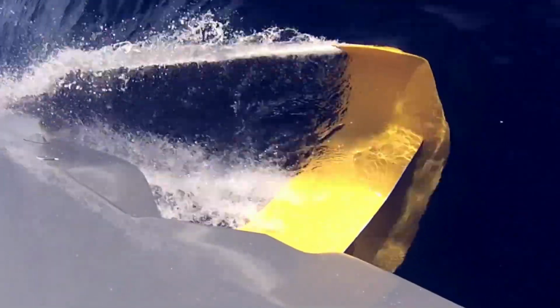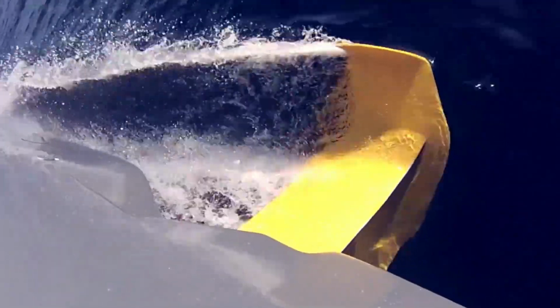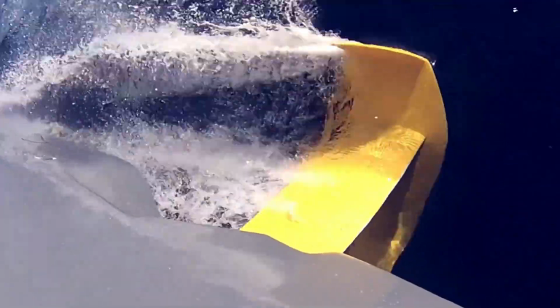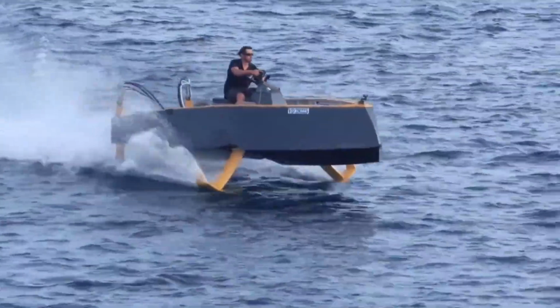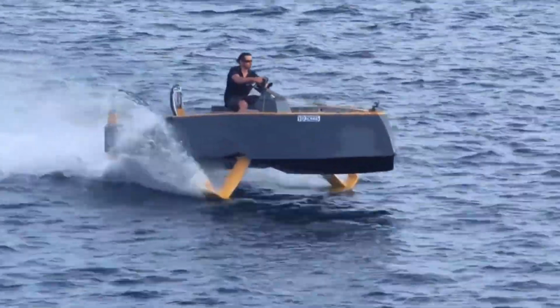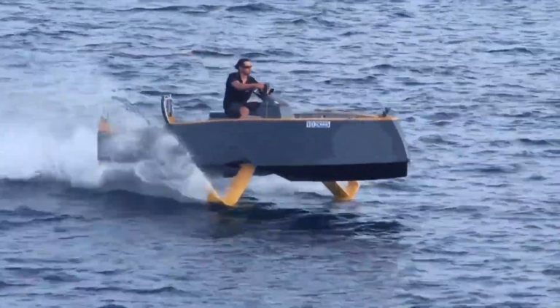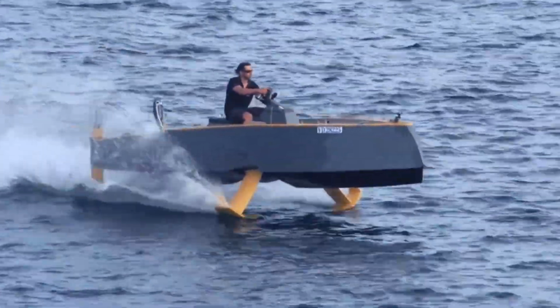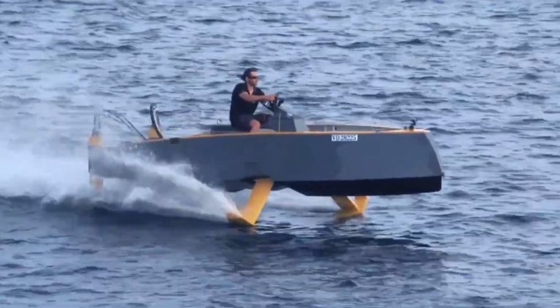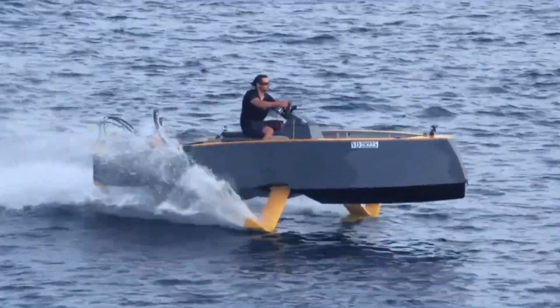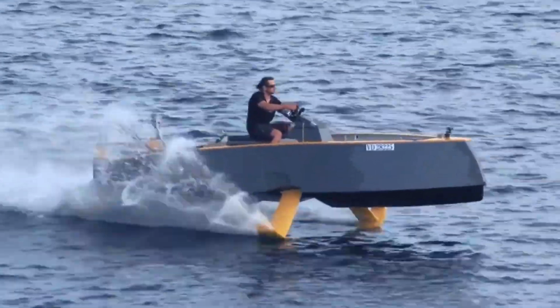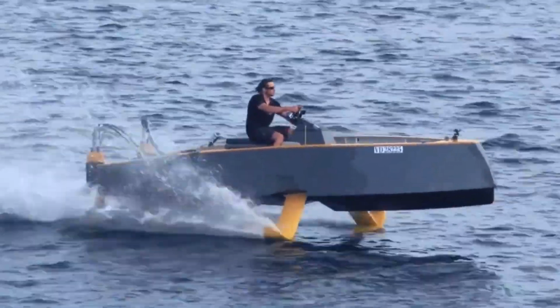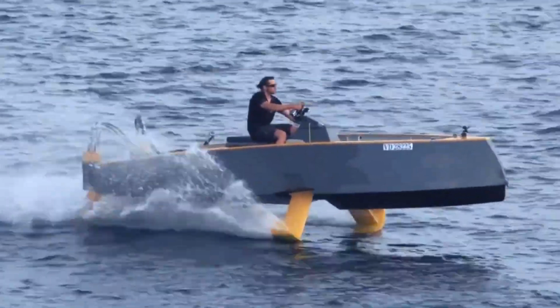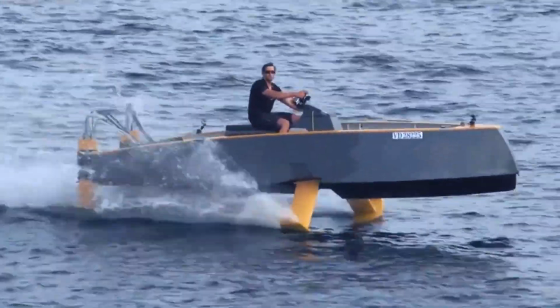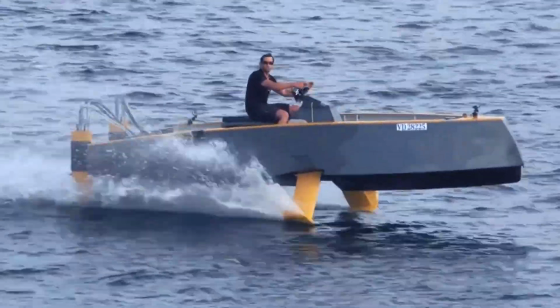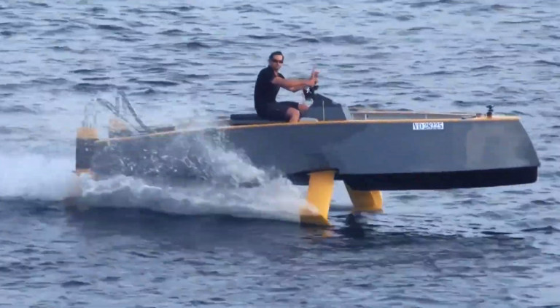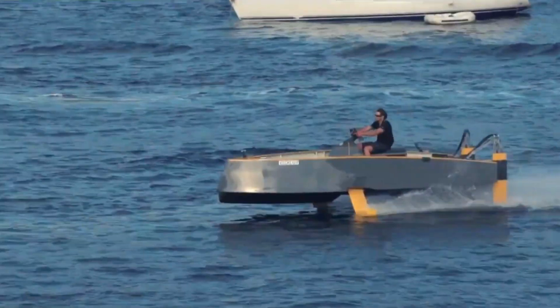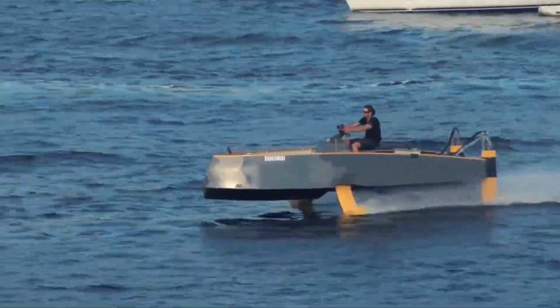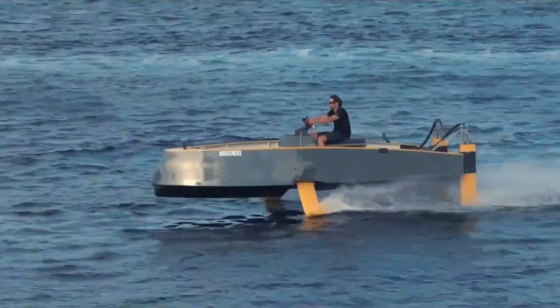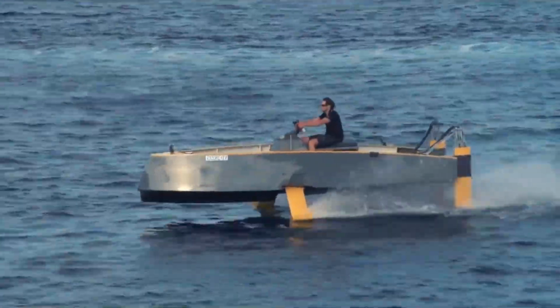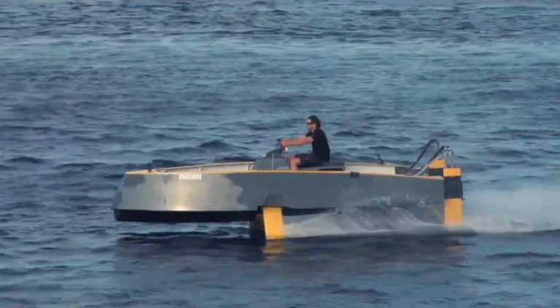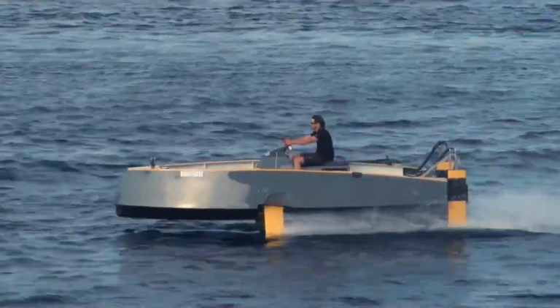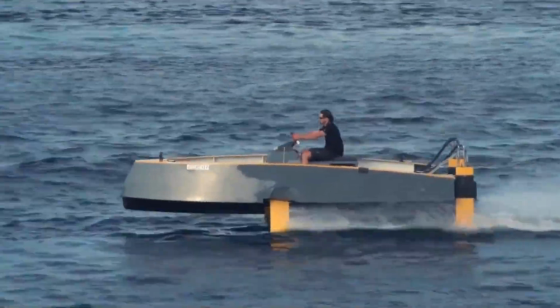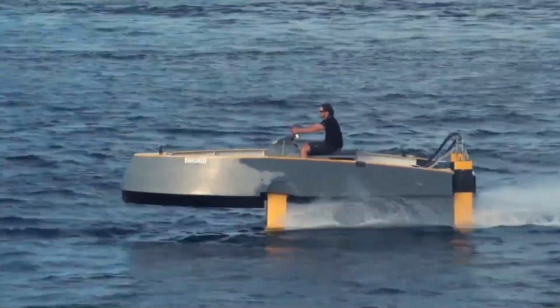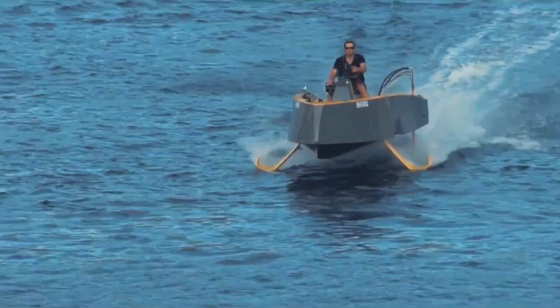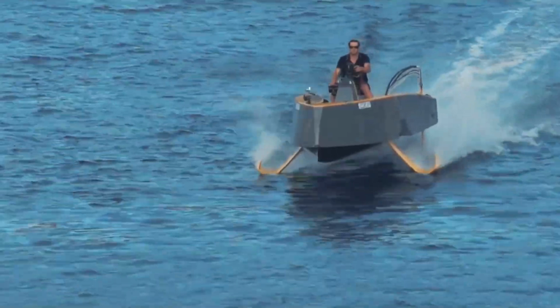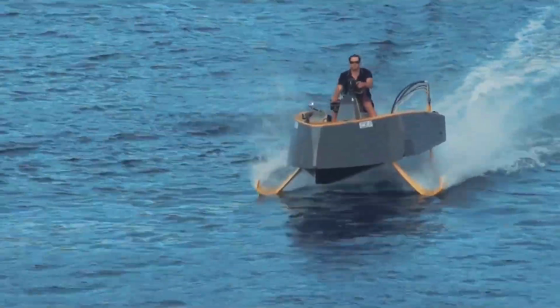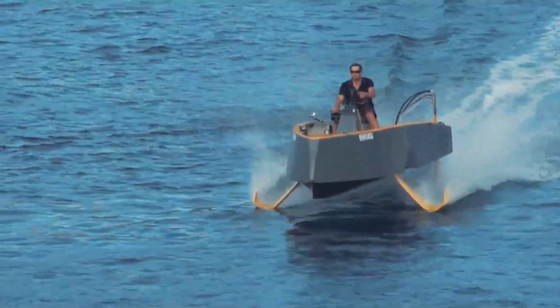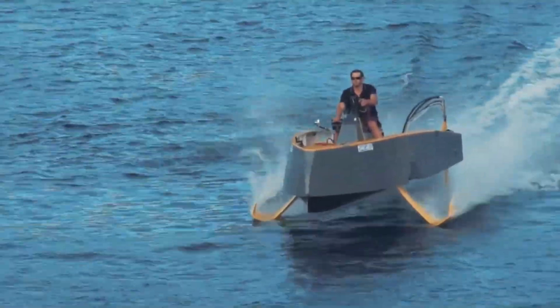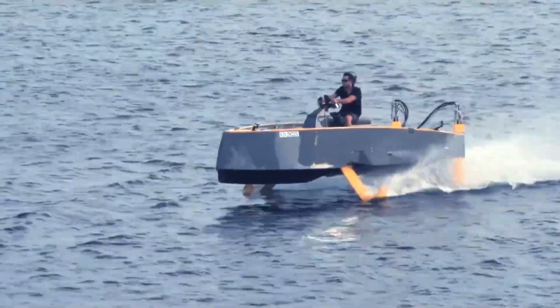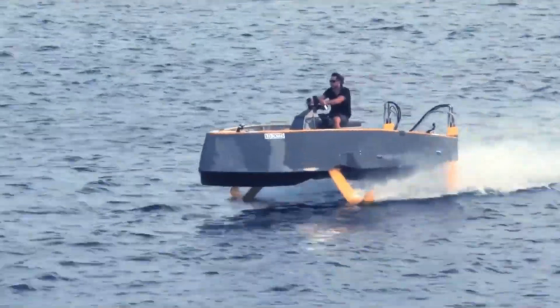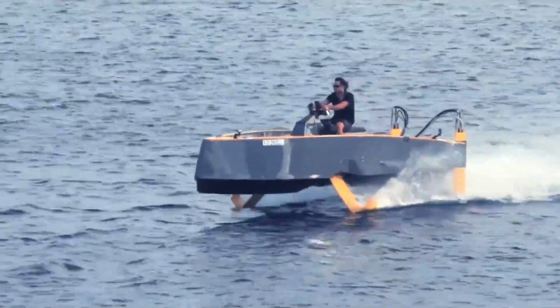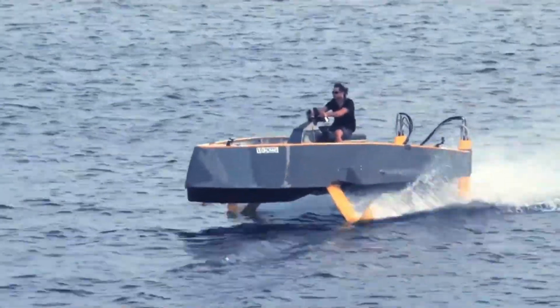Imagine soaring over the waves, gliding effortlessly with a rush of adrenaline and a sense of freedom like never before. The Hydros HYX offers an unforgettable experience that's as bold as it is innovative. See it in action and discover how the HYX is taking water adventures to new heights.